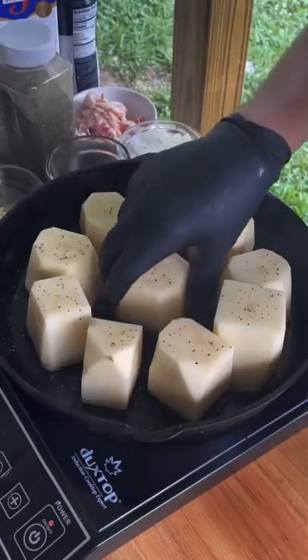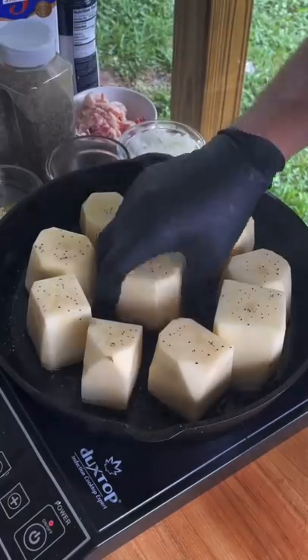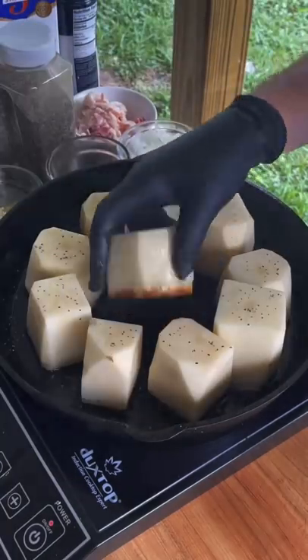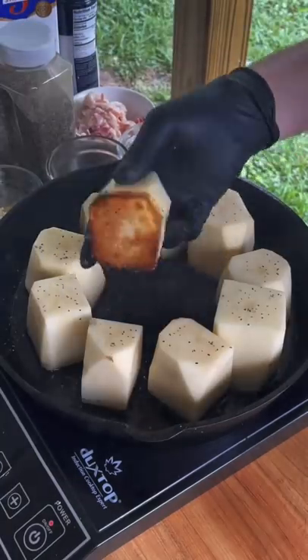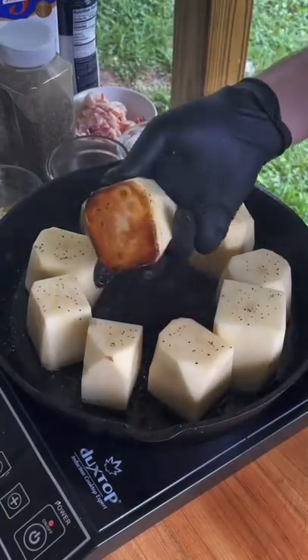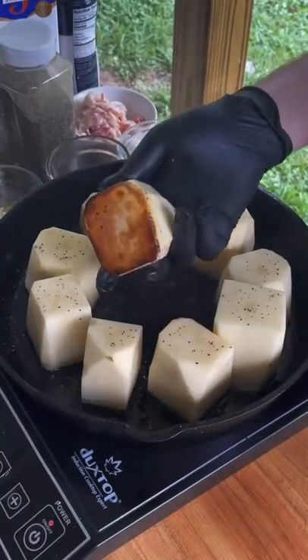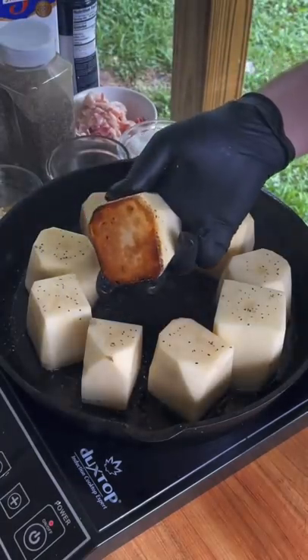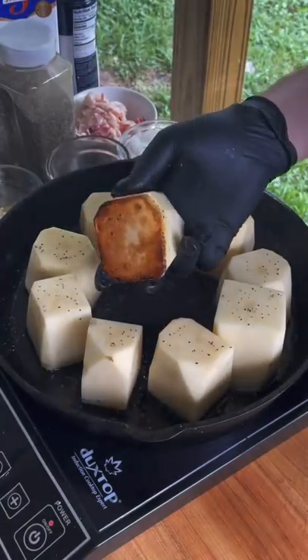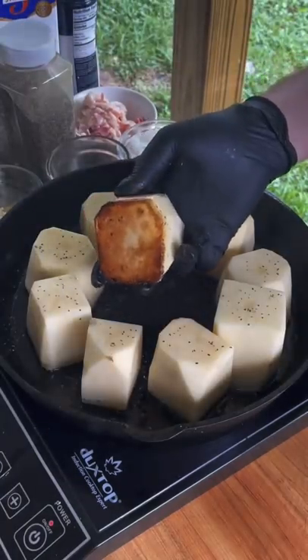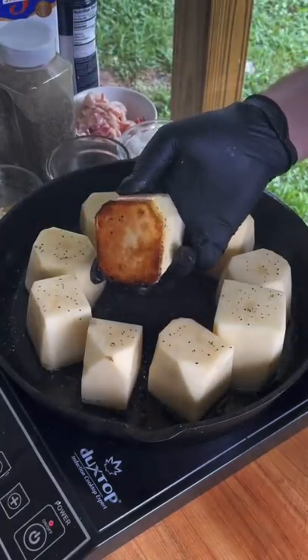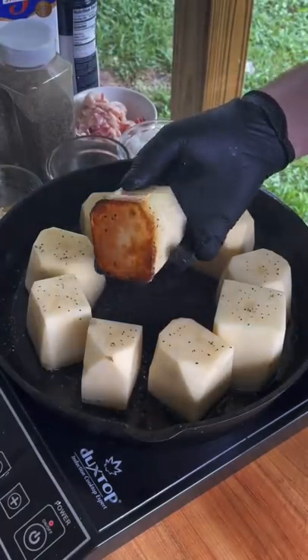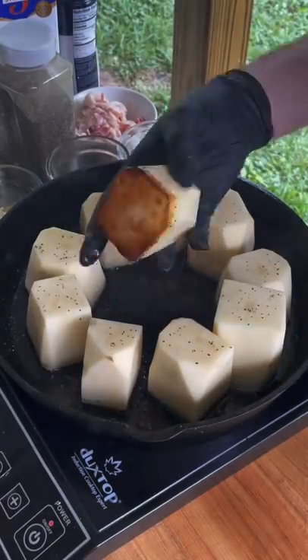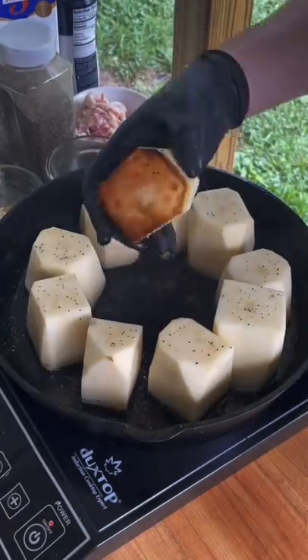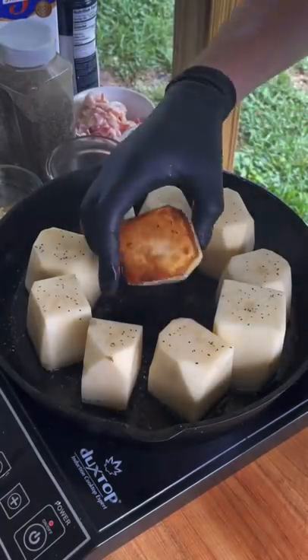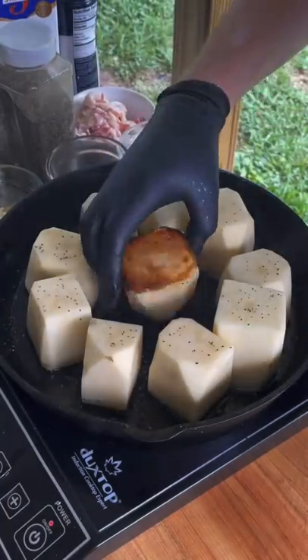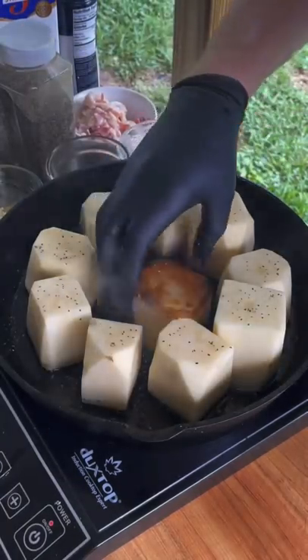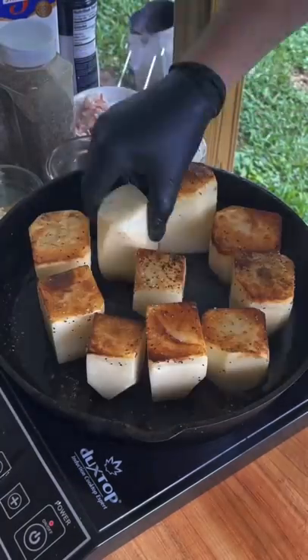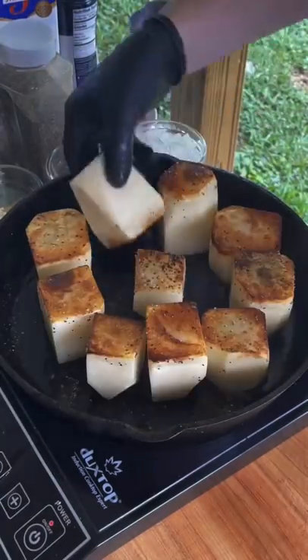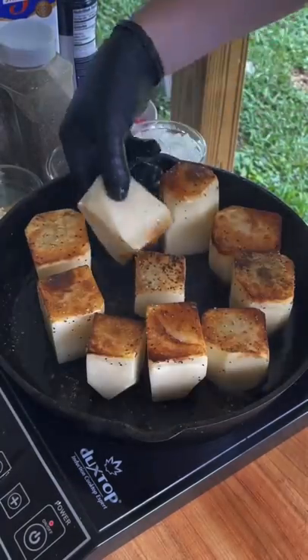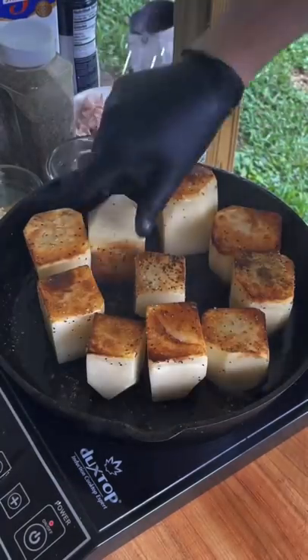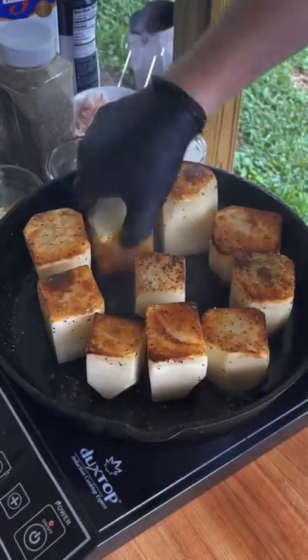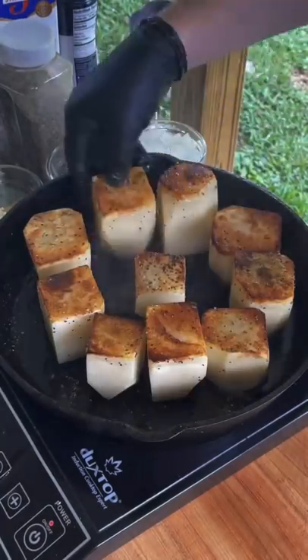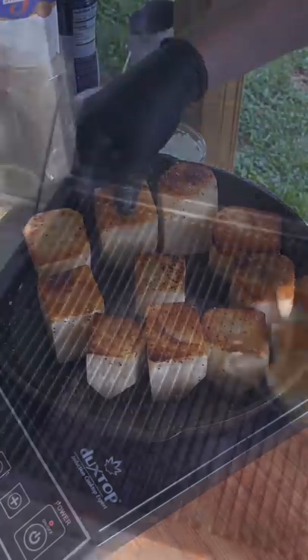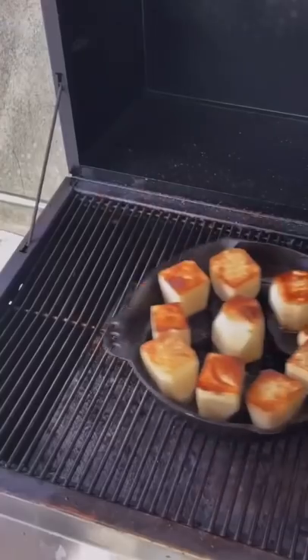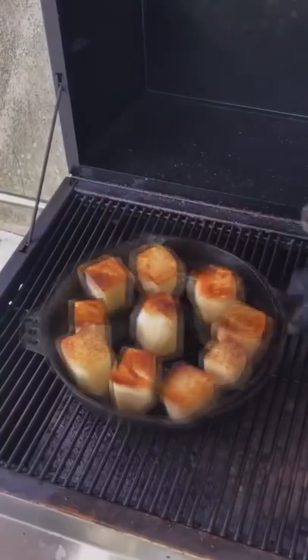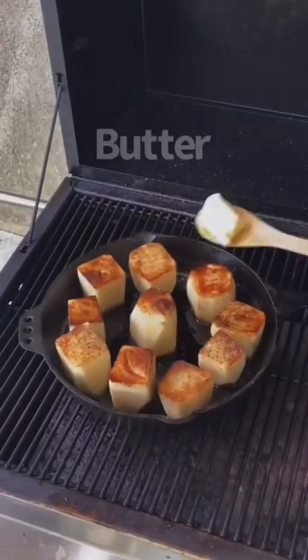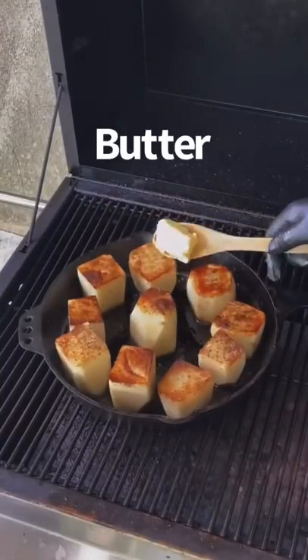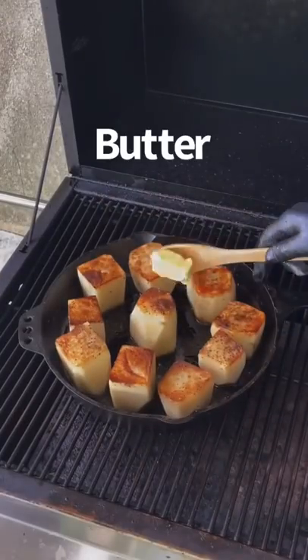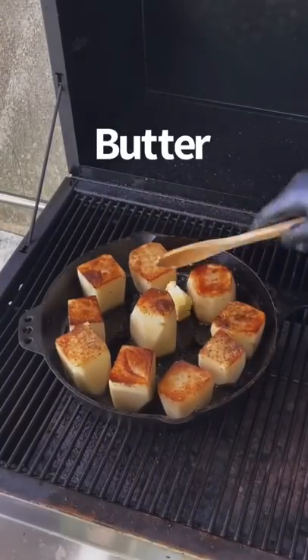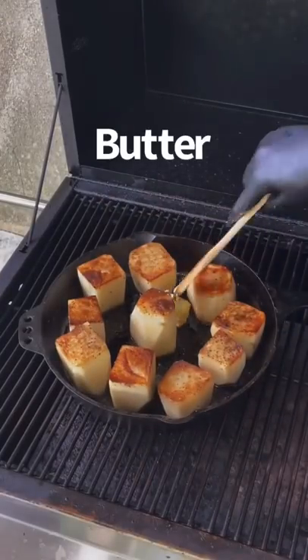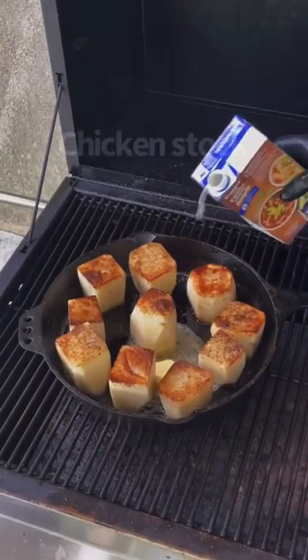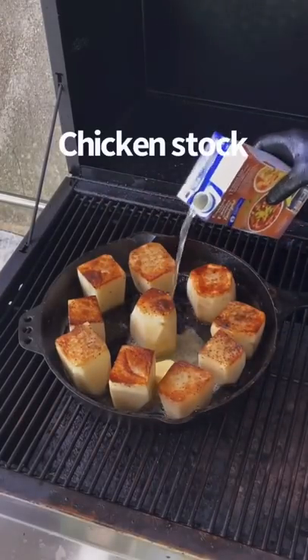Sear one side for about four to six minutes — you want it nice and encrusted like that. Flip it over and repeat the same process.